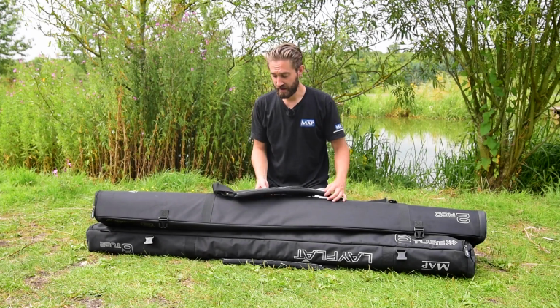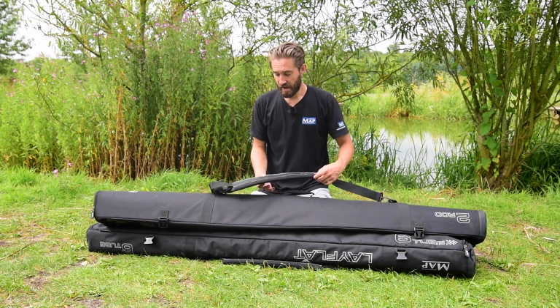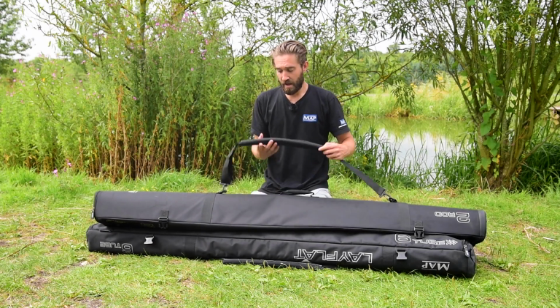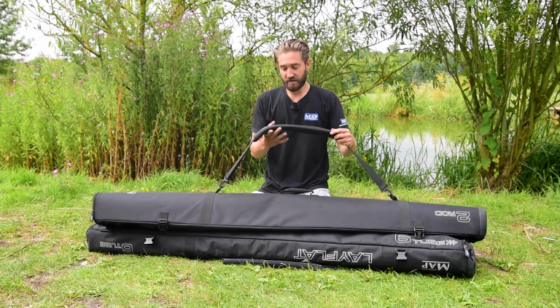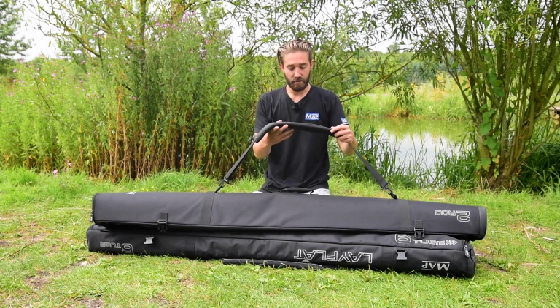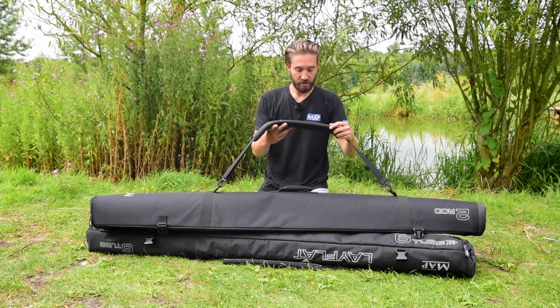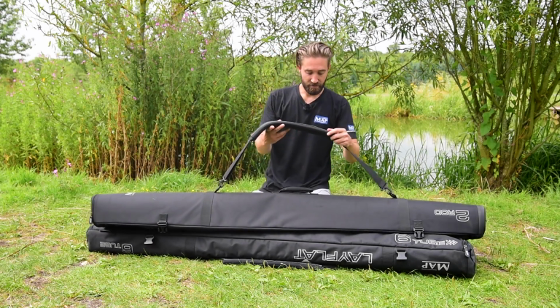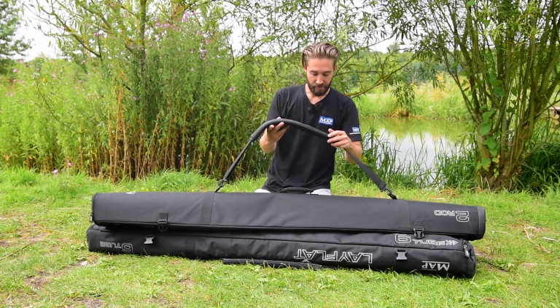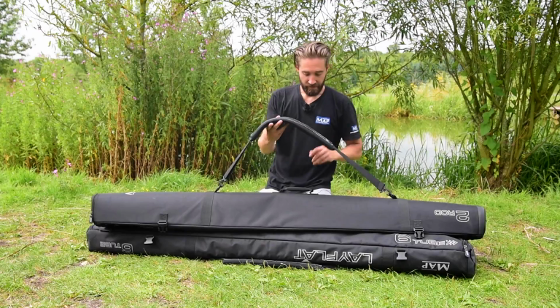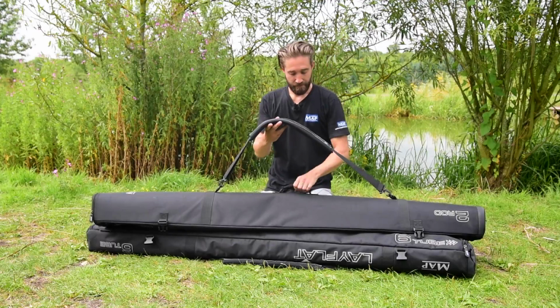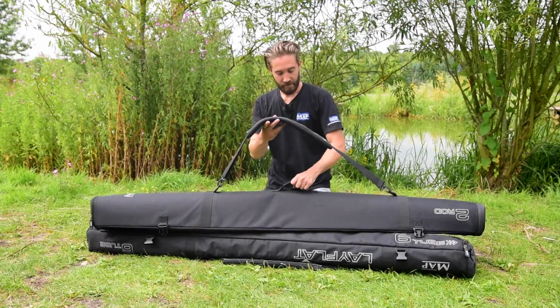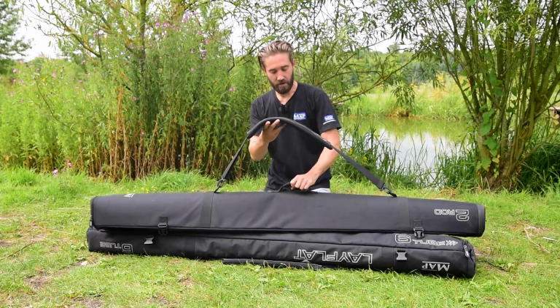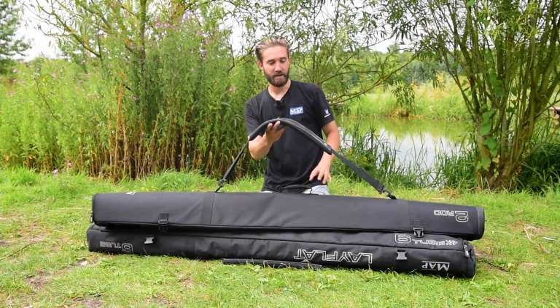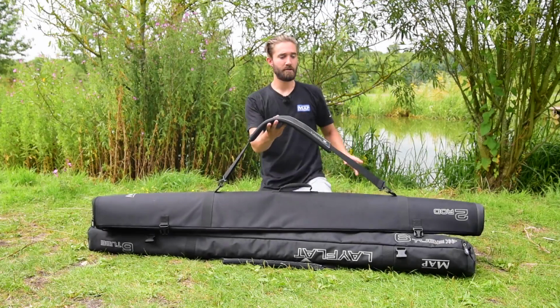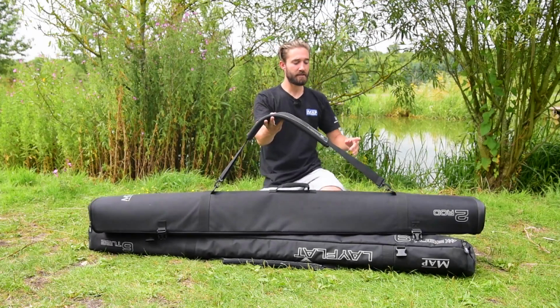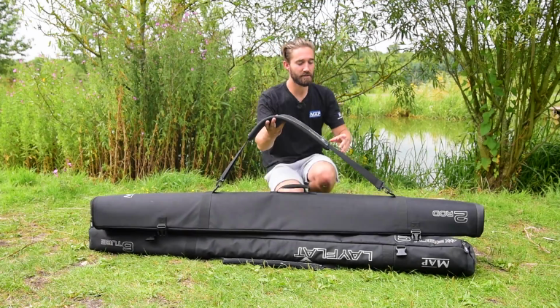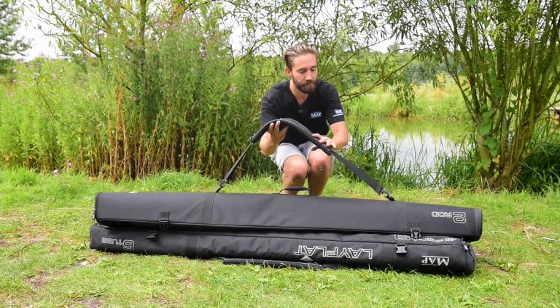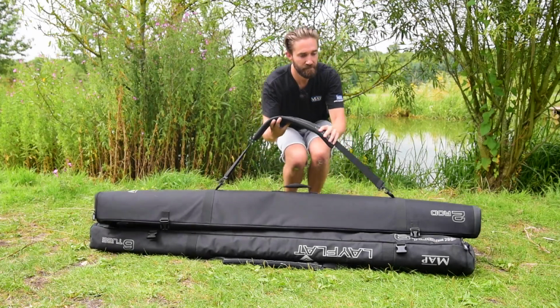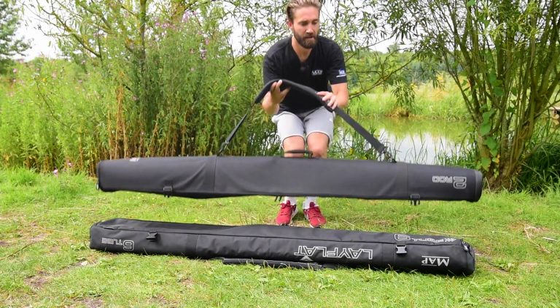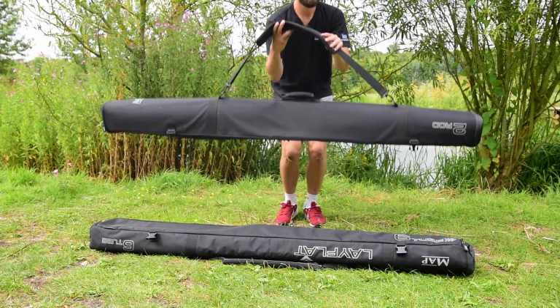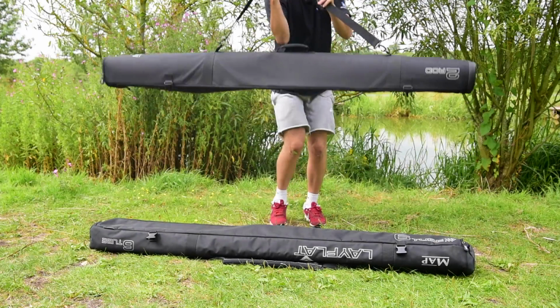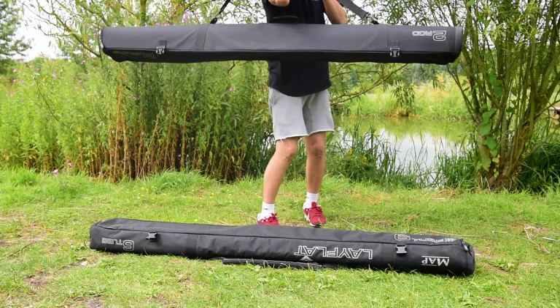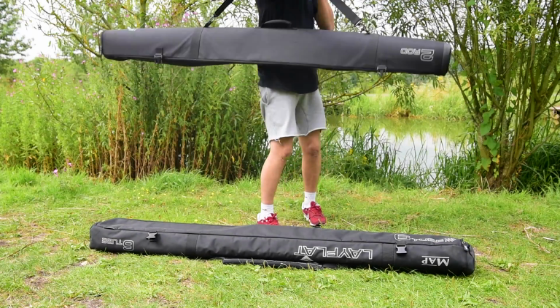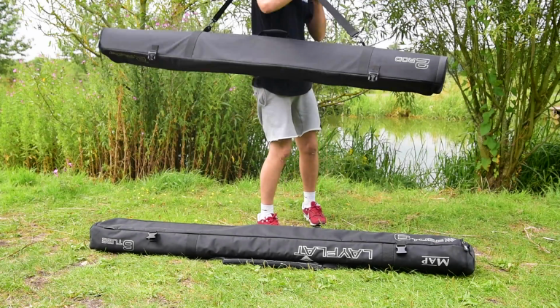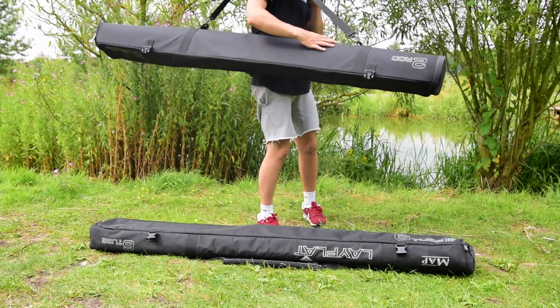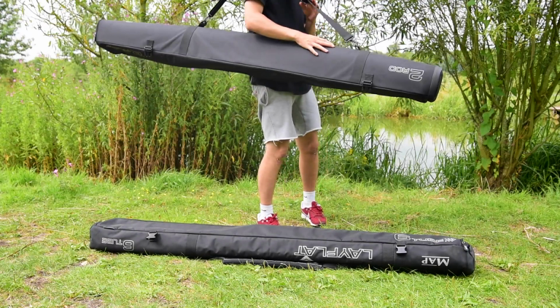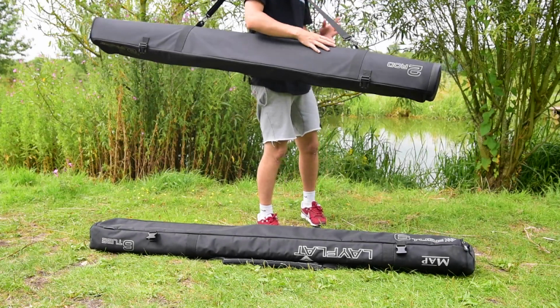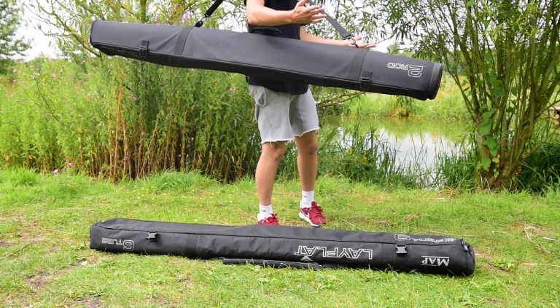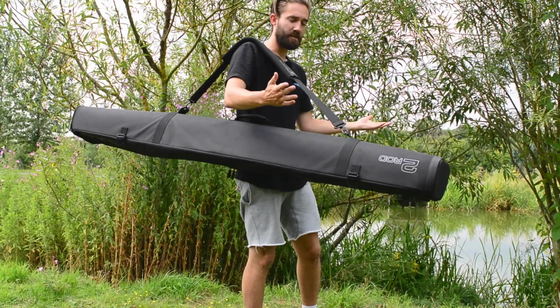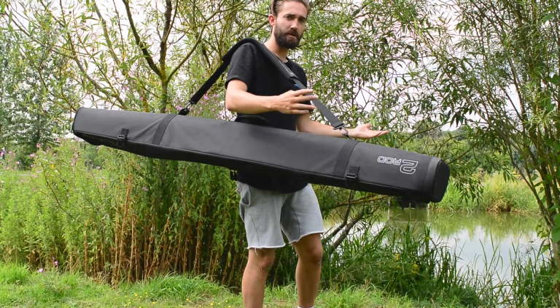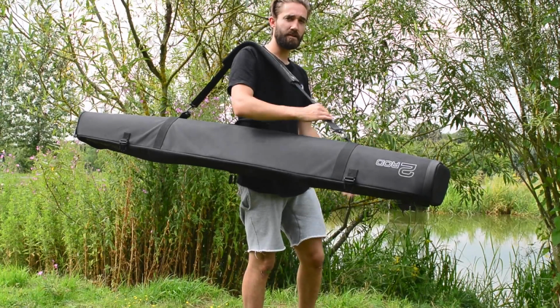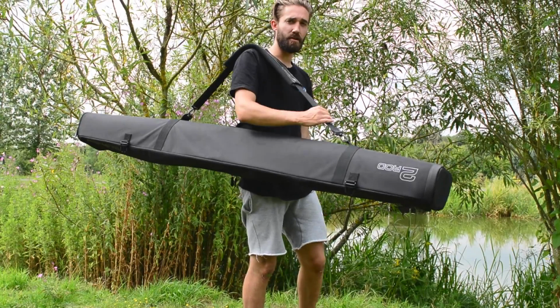So you've got a shoulder strap on there and a carry handle — pop it on your shoulder and away you go.